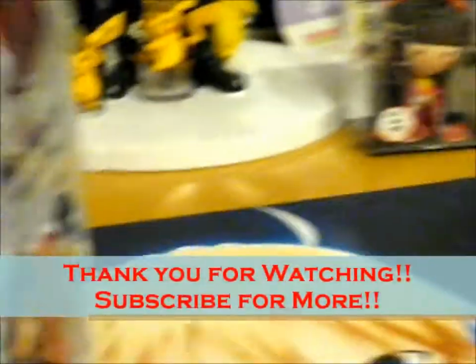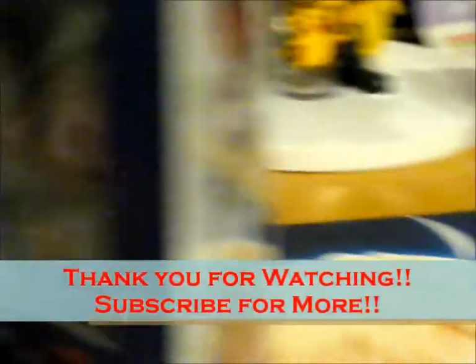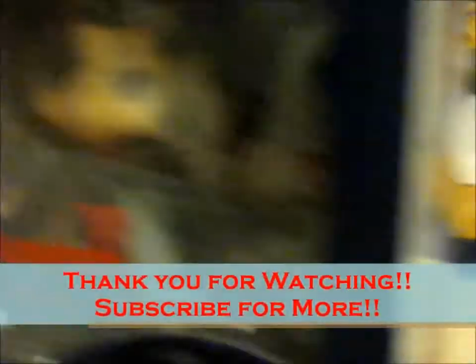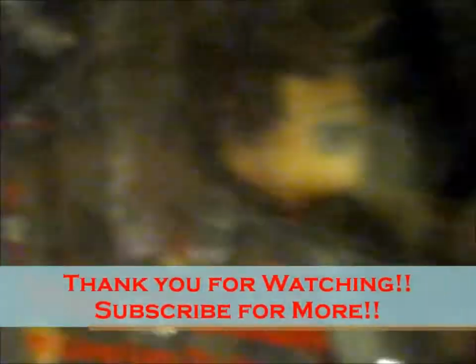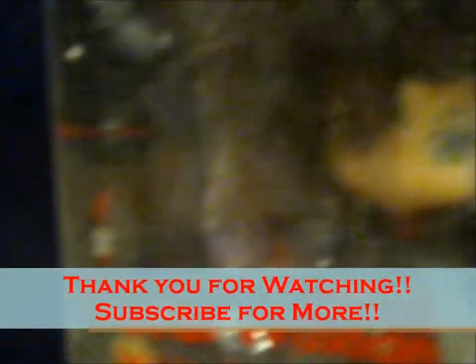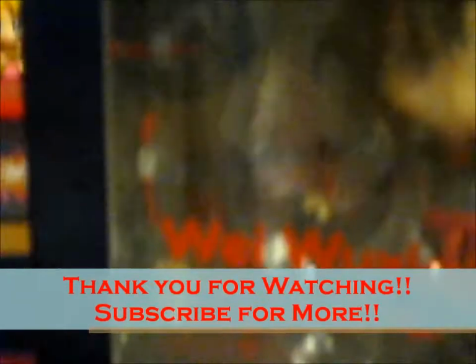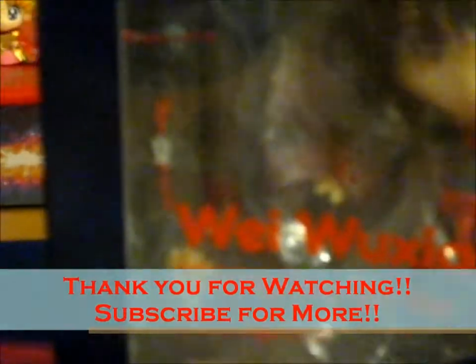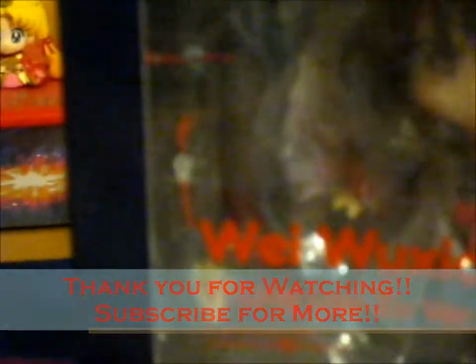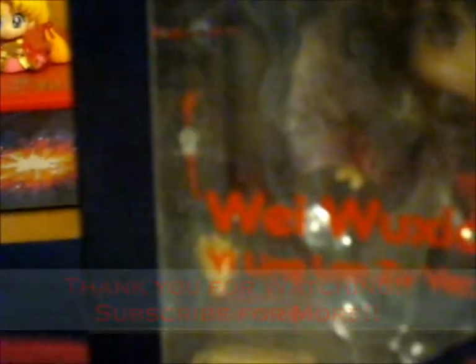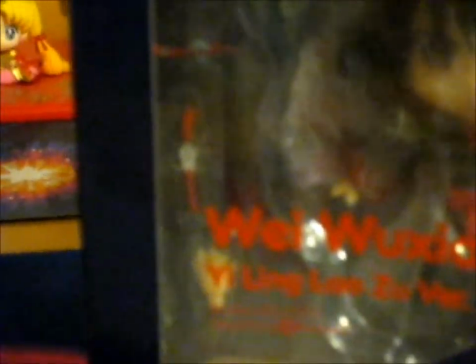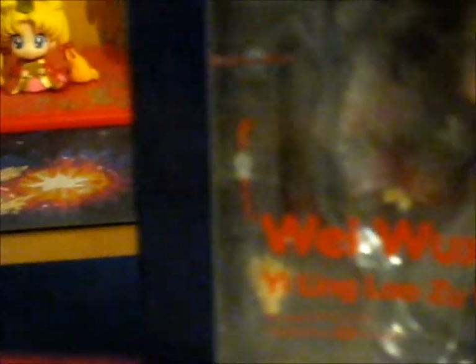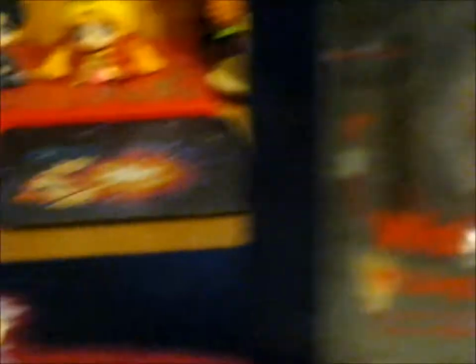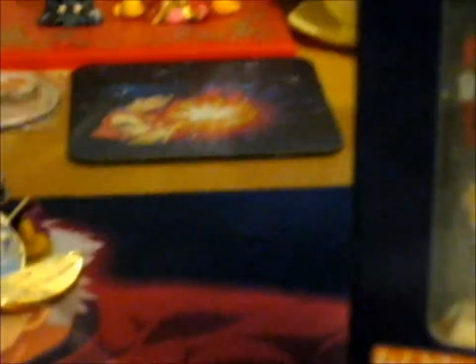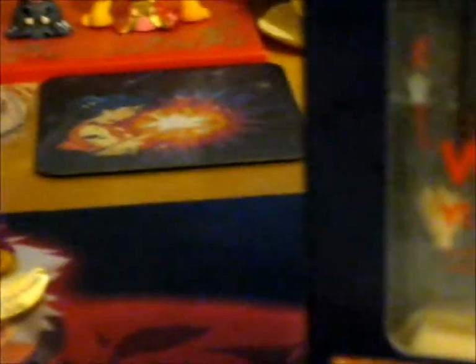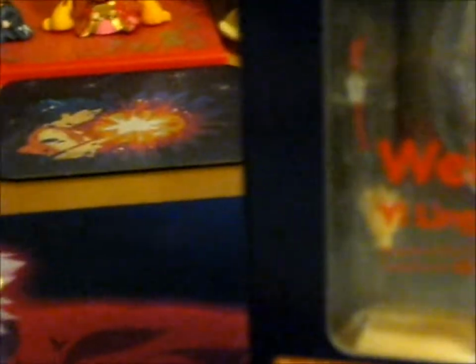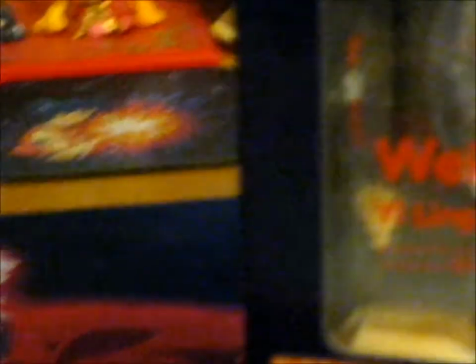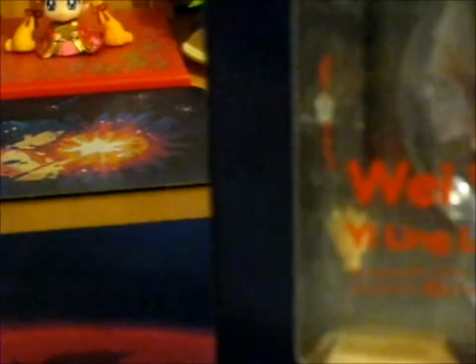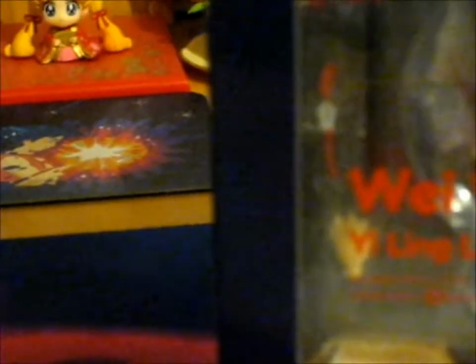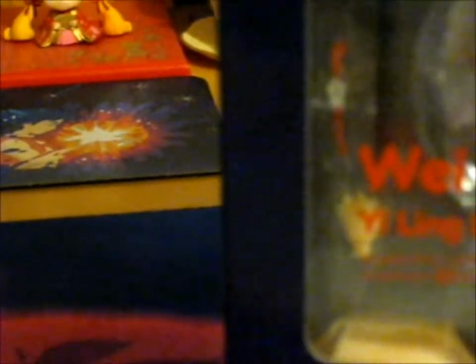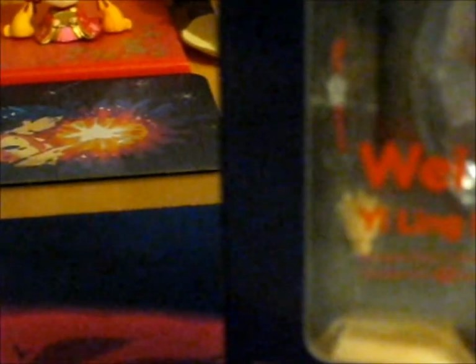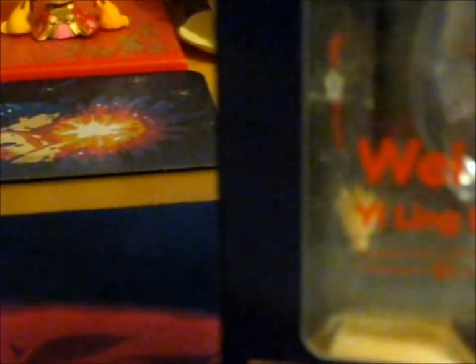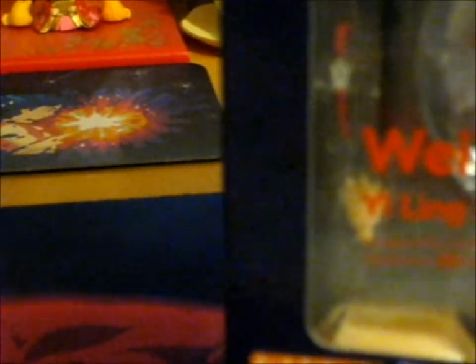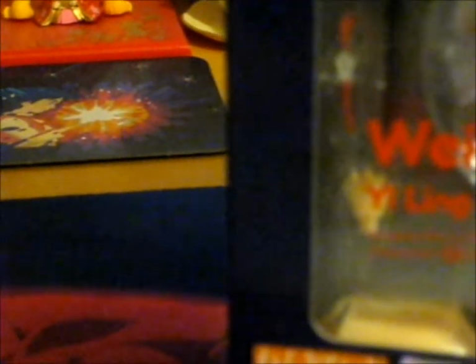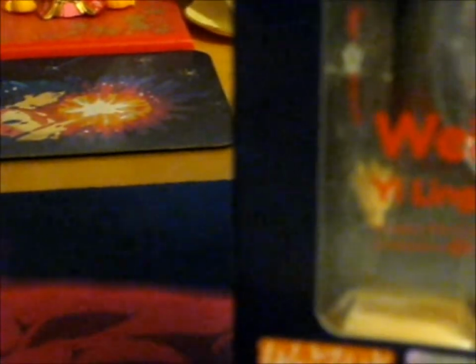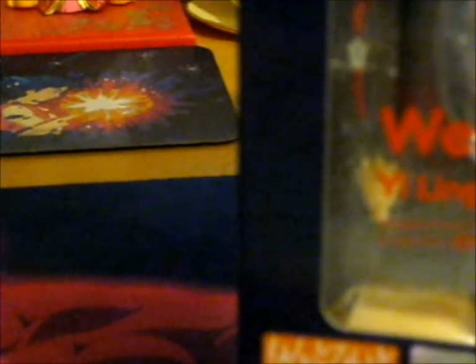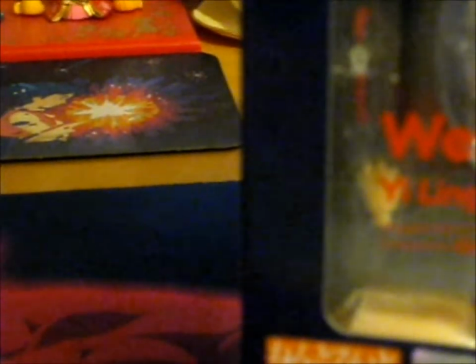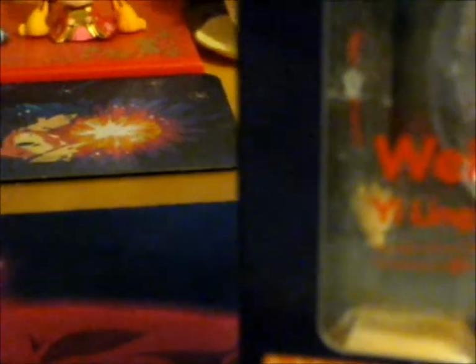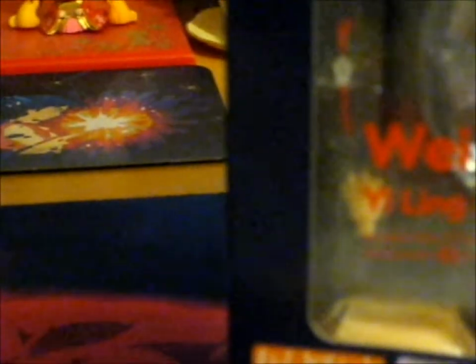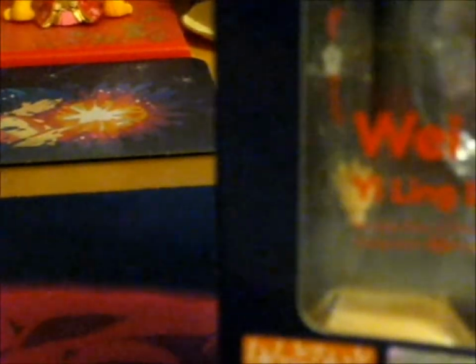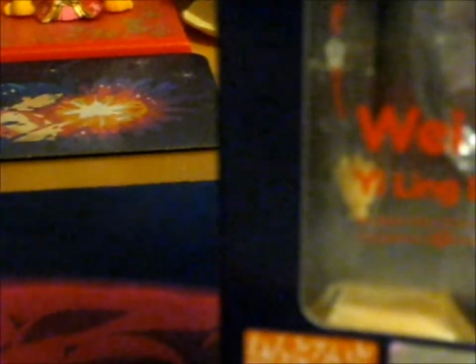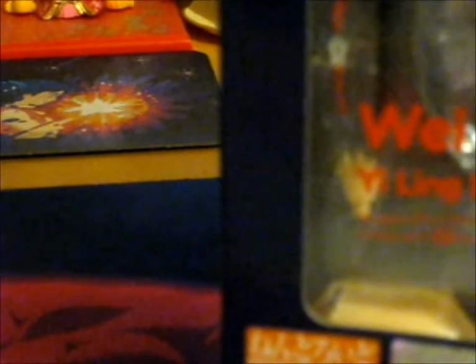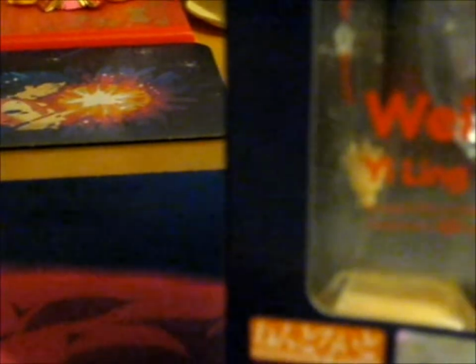Thank you for watching. Likes are for more. And hit that doorbell — think of doorbells for notifications.